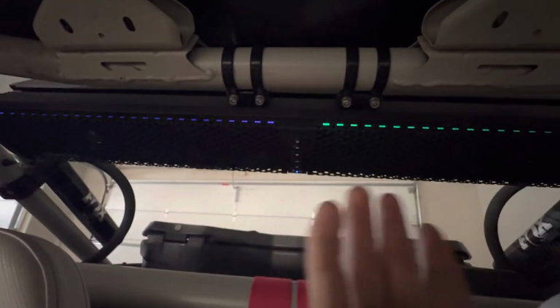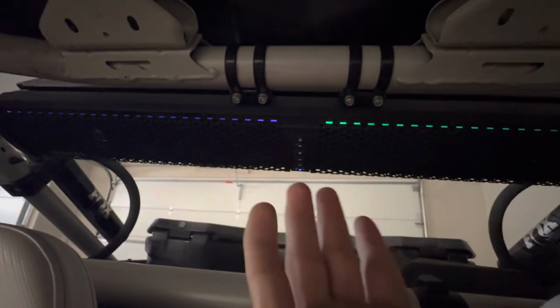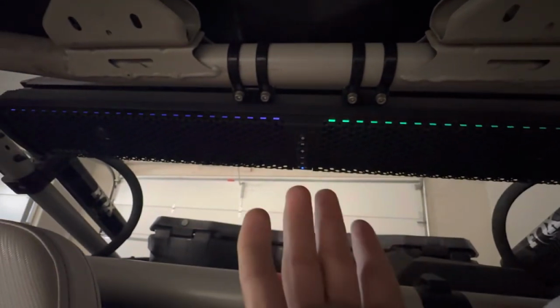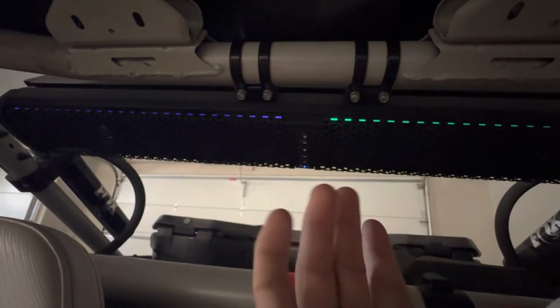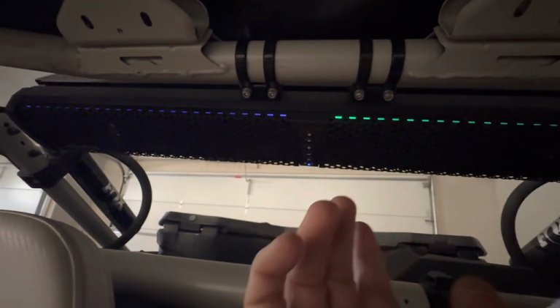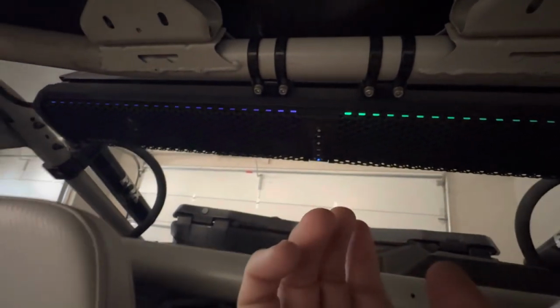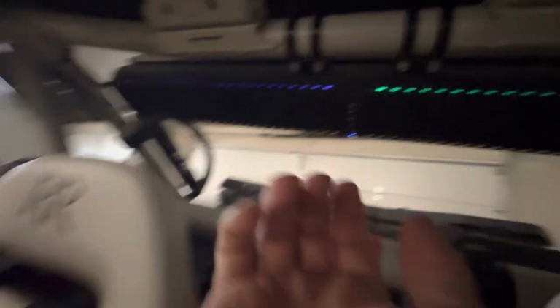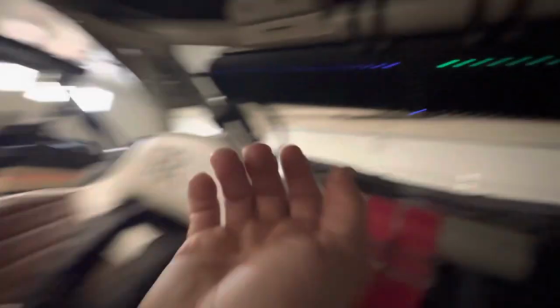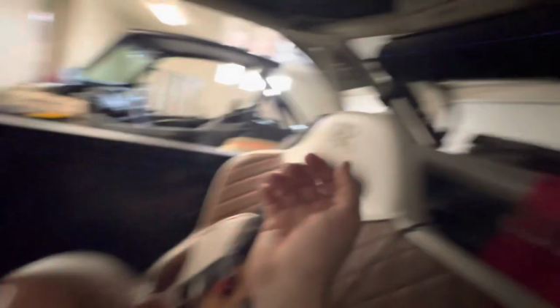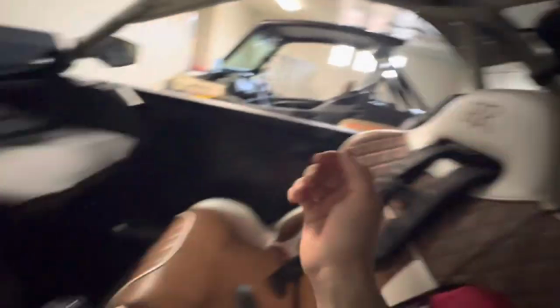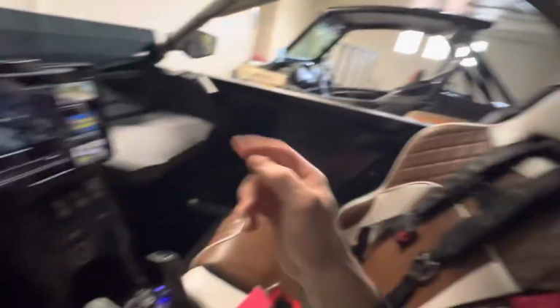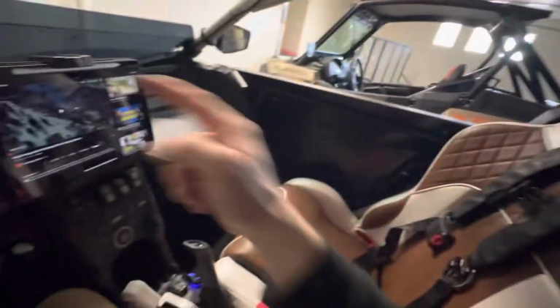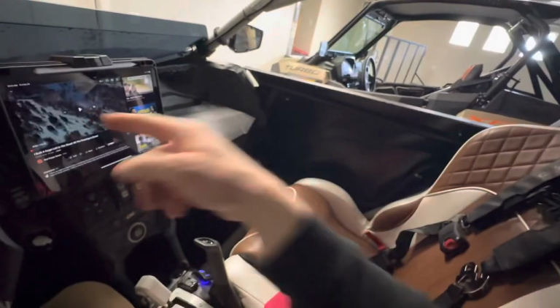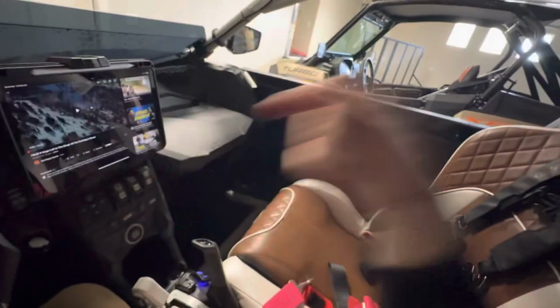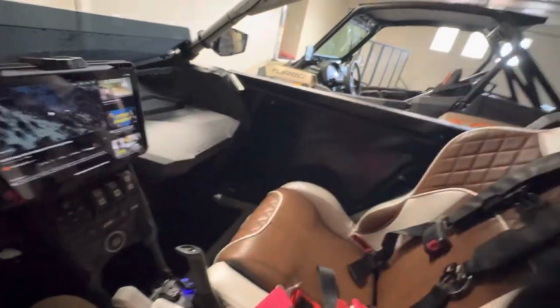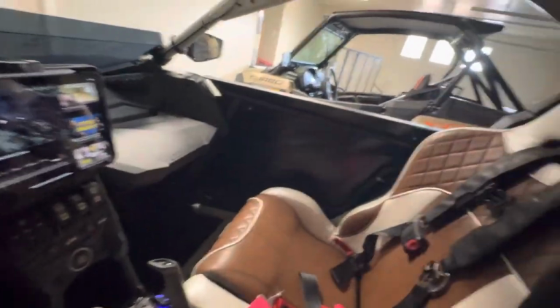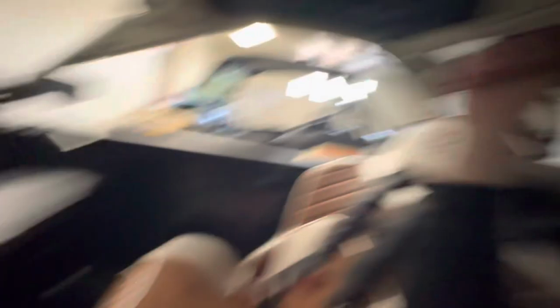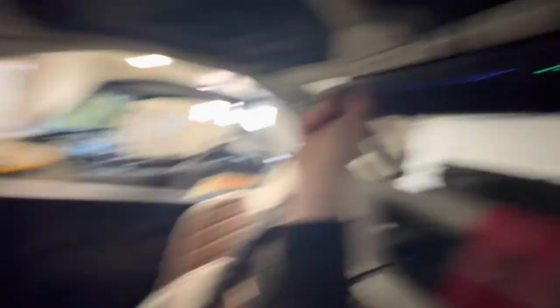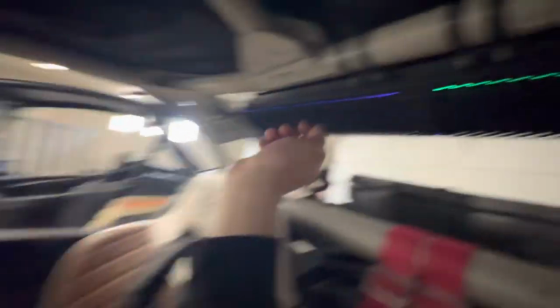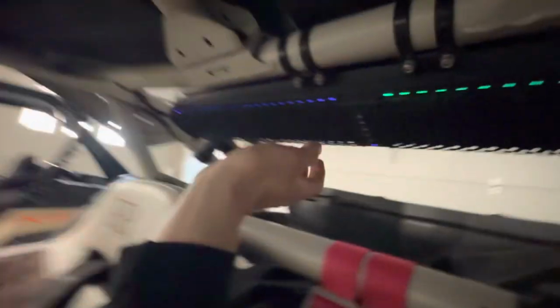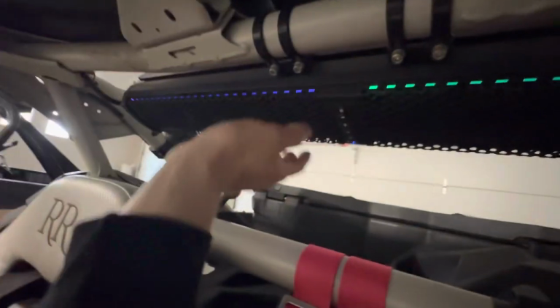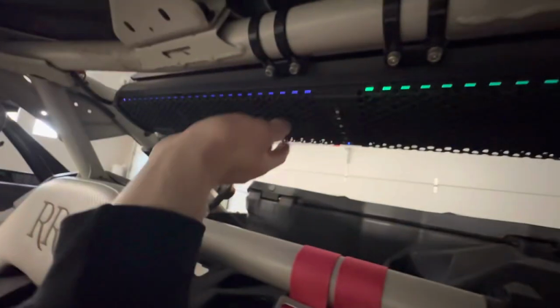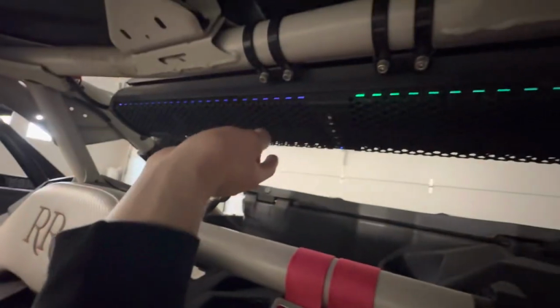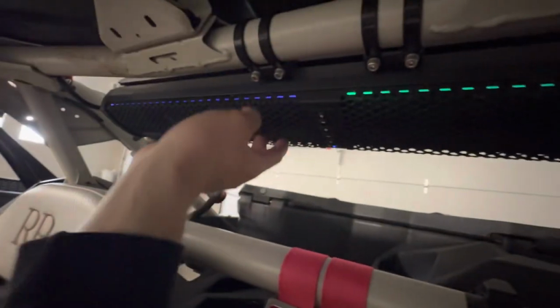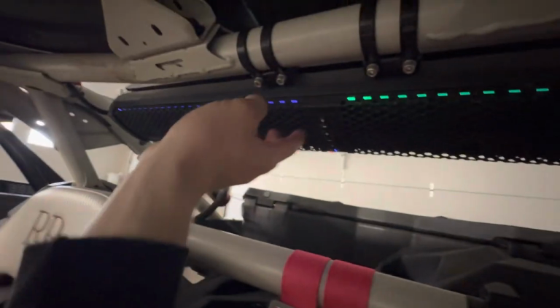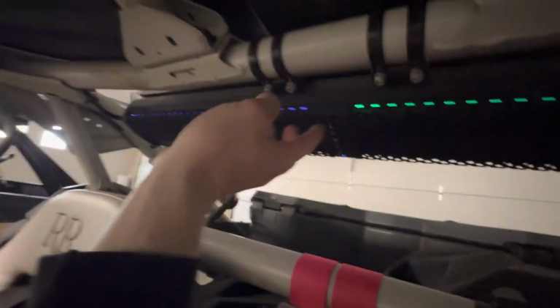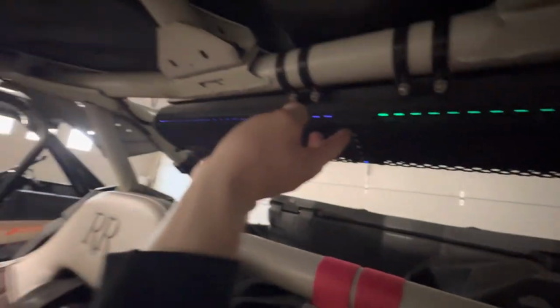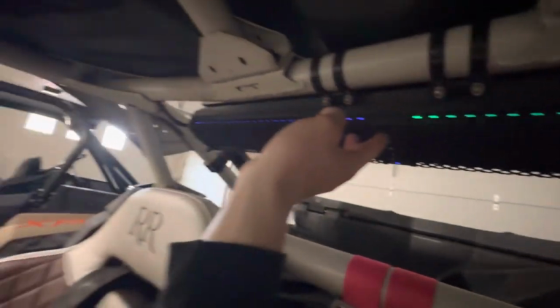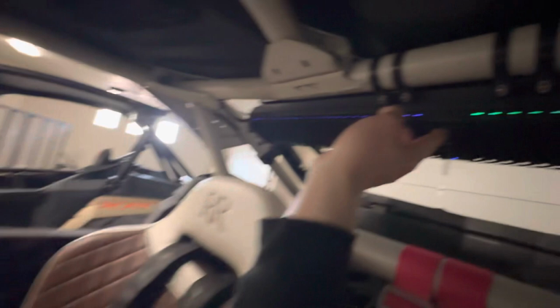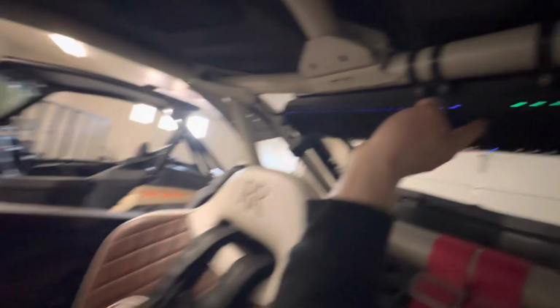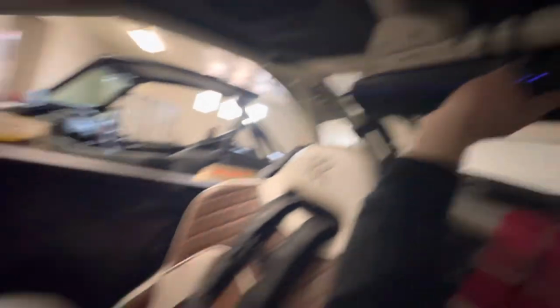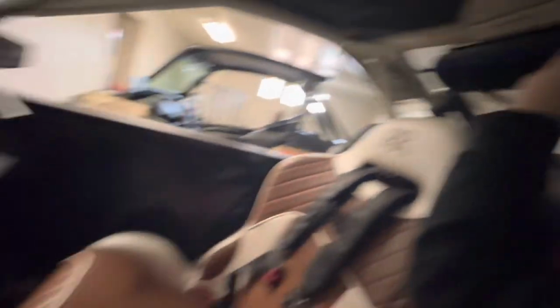We've got our soundbar there. We can connect our iPad to it. We can listen to music, we can watch TV, we can do whatever.